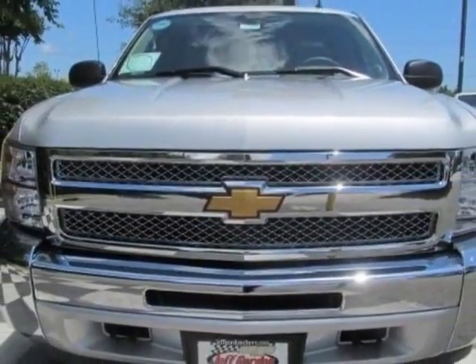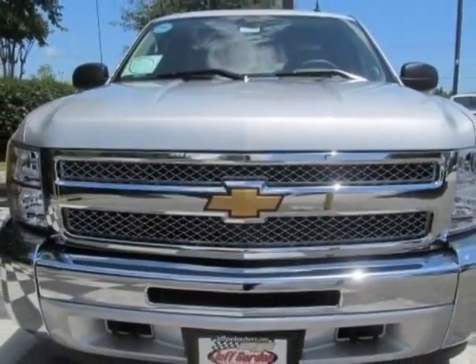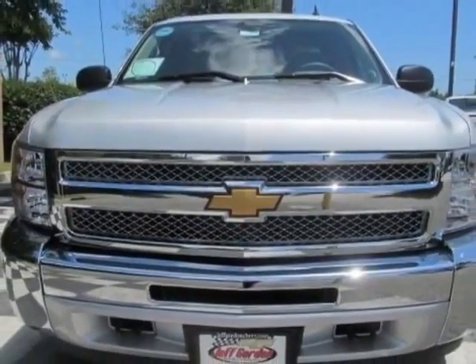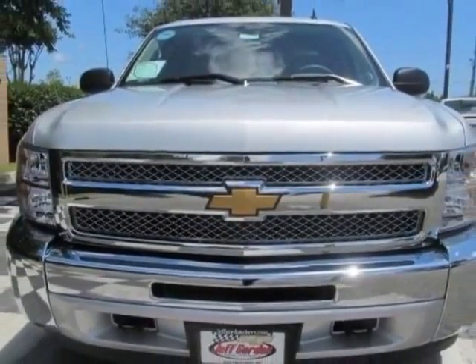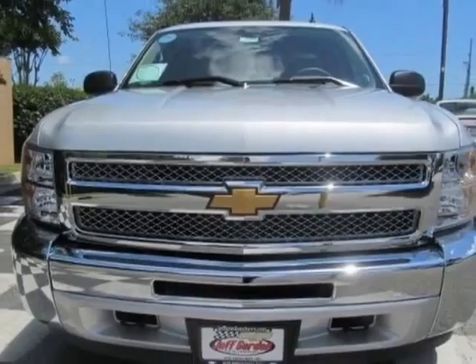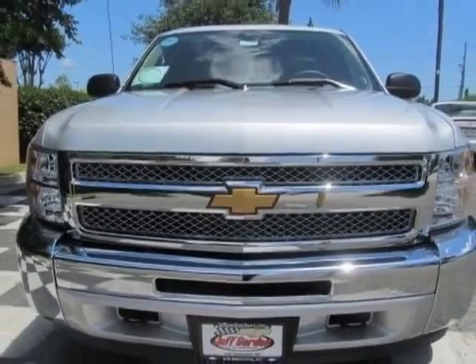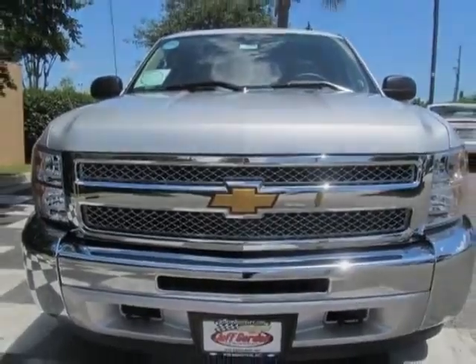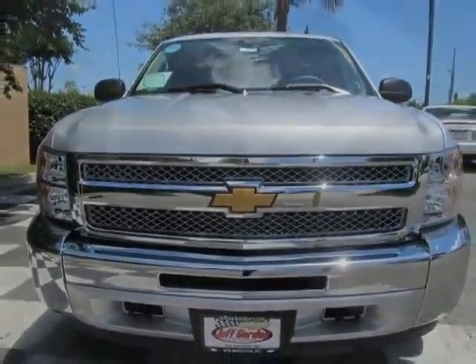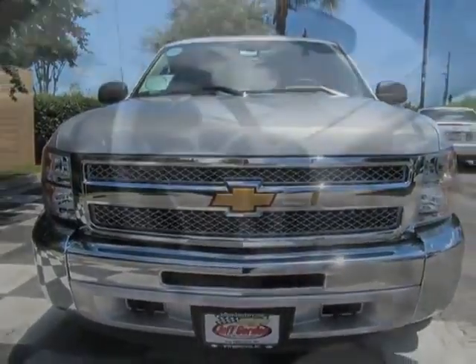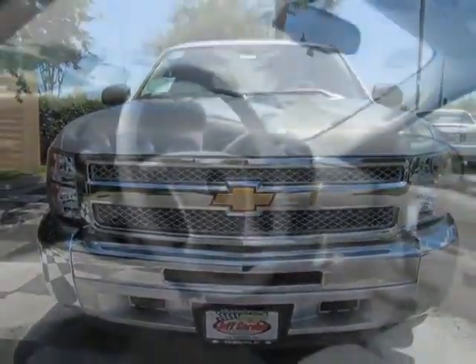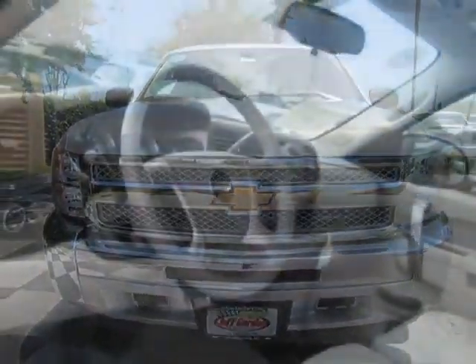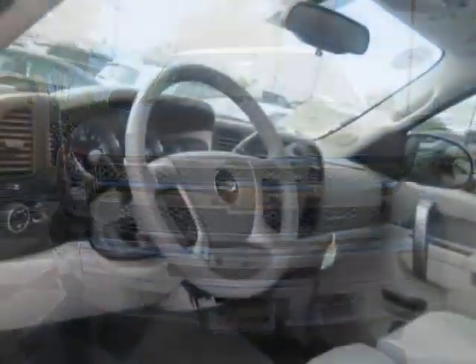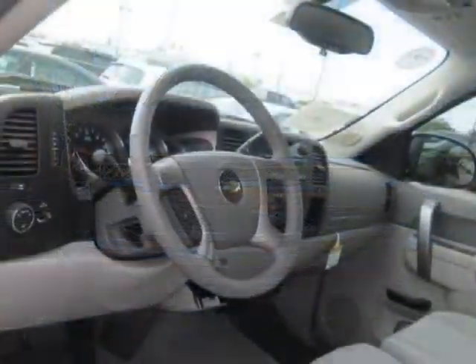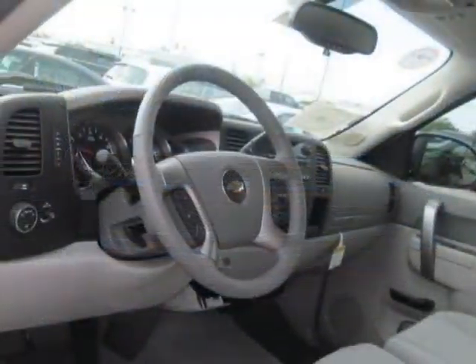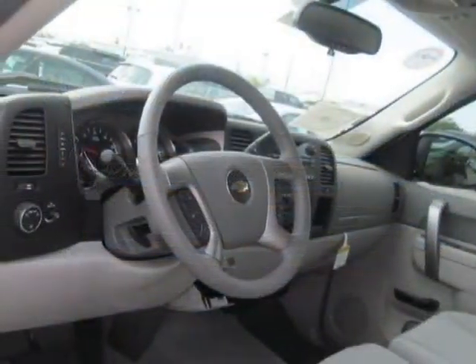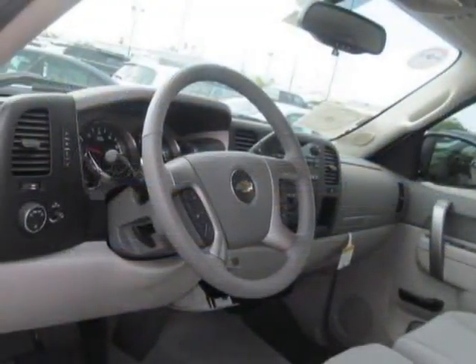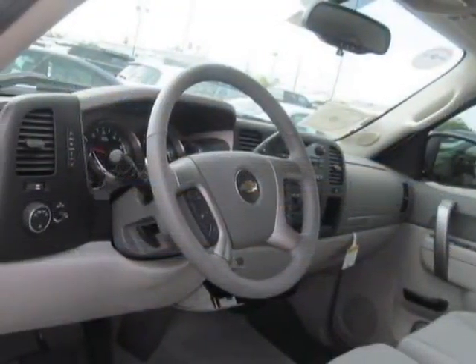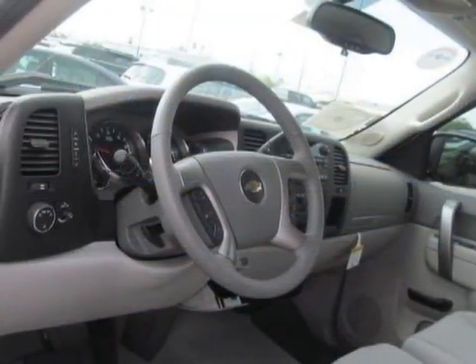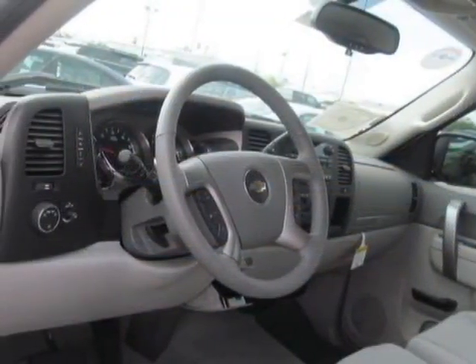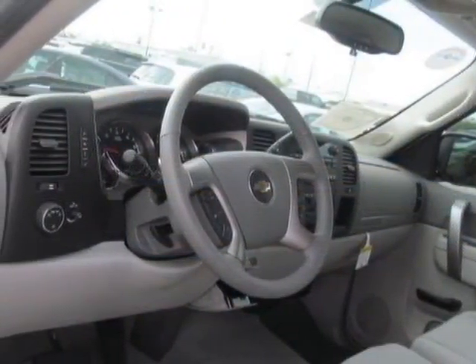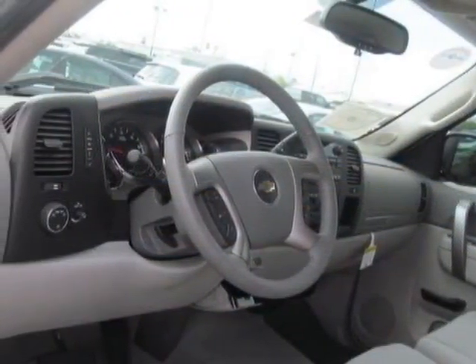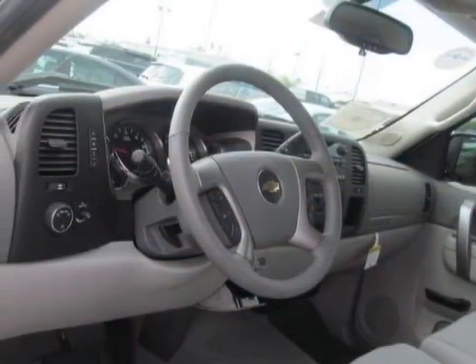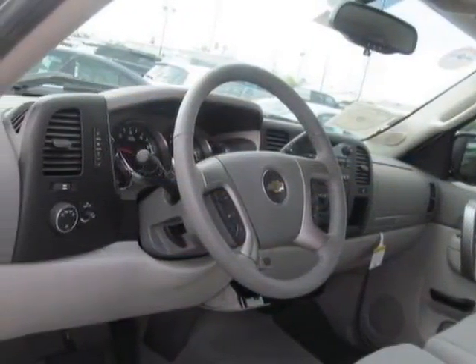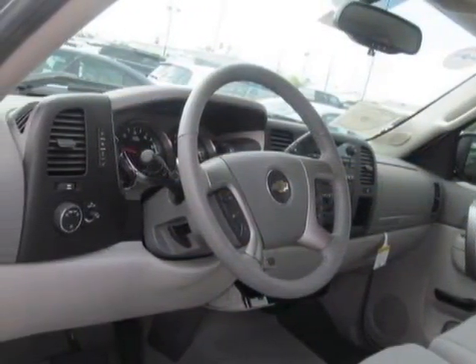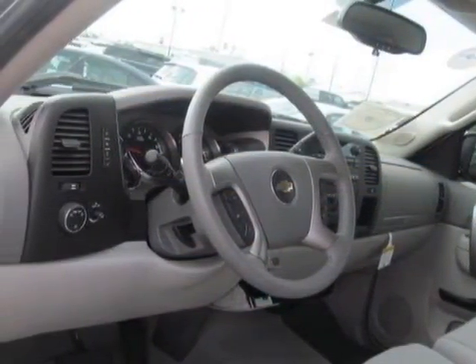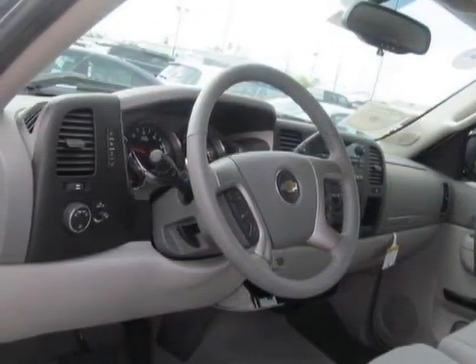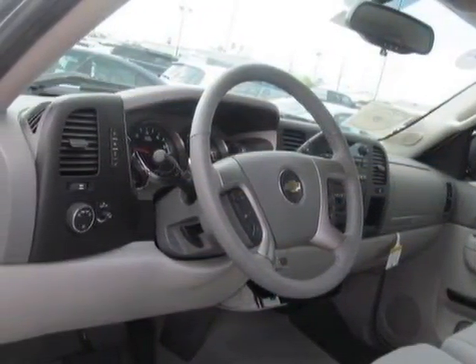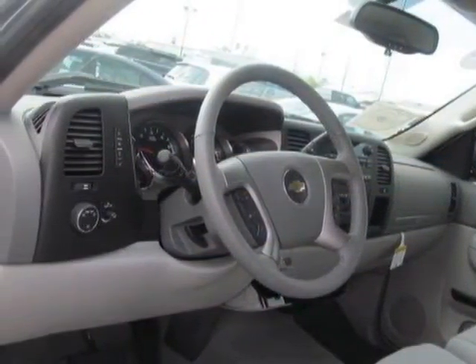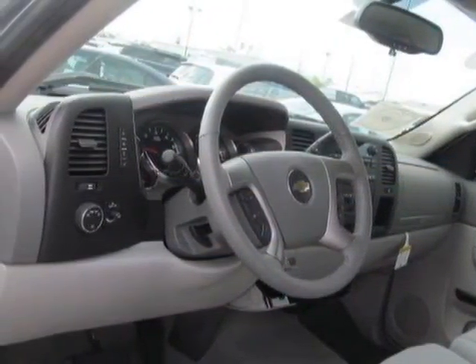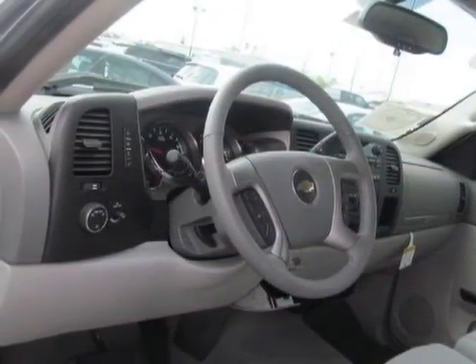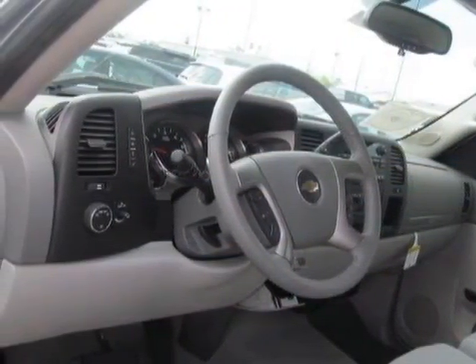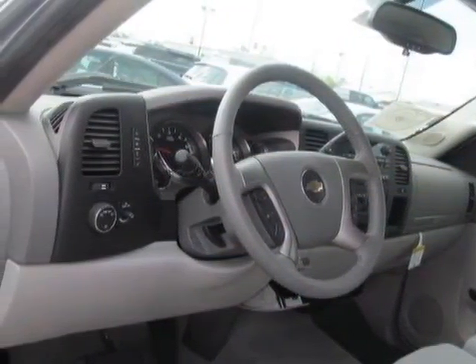titanium premium cloth seat trim, defogger, rear window electric.